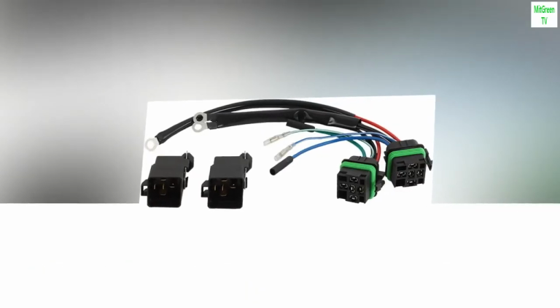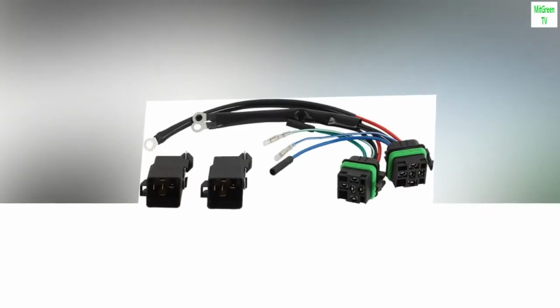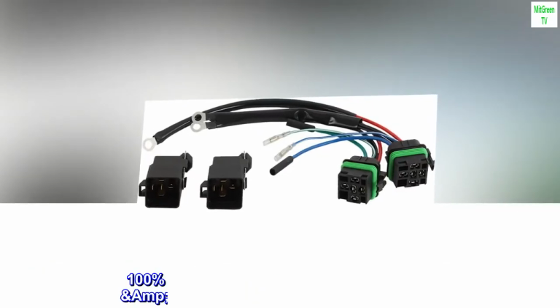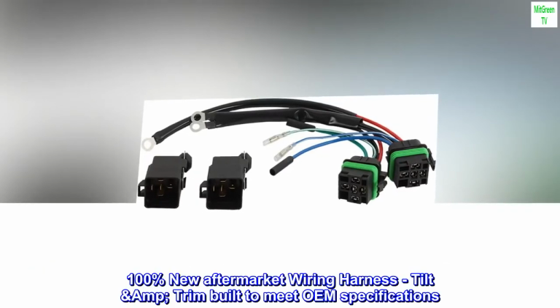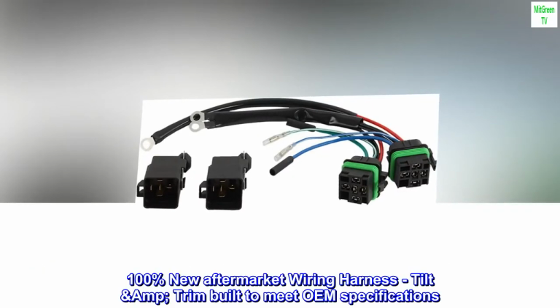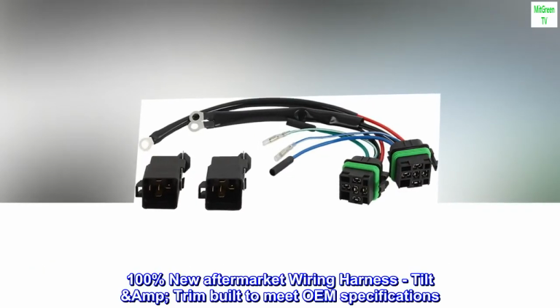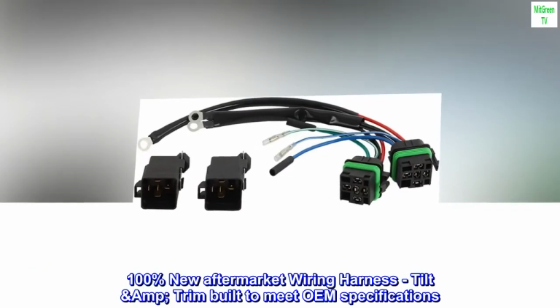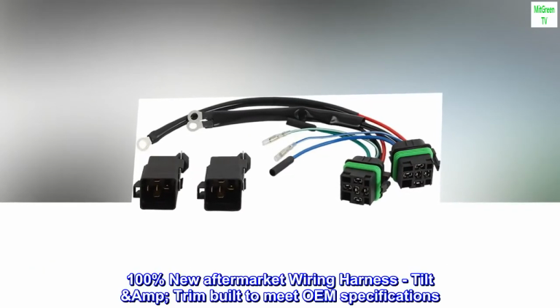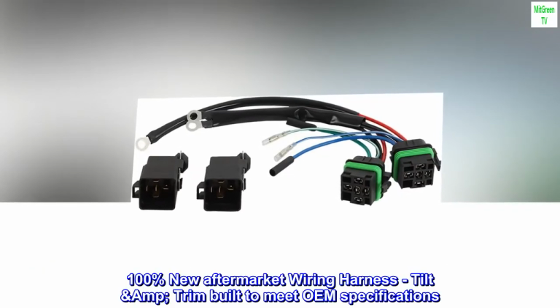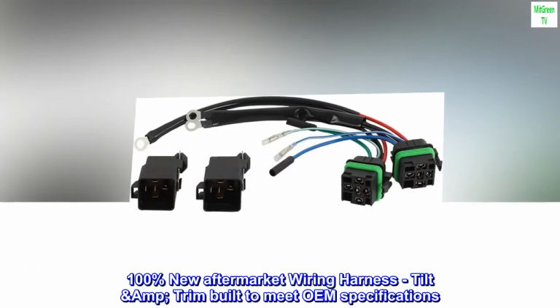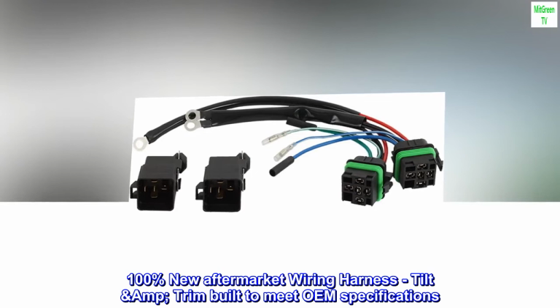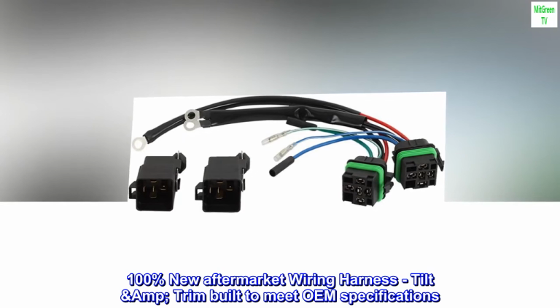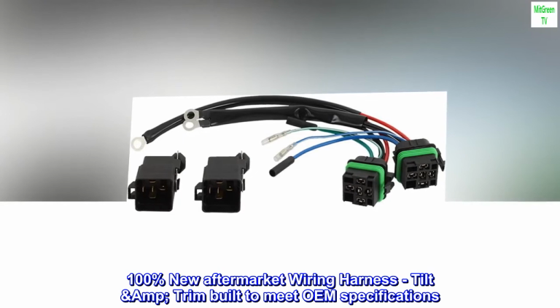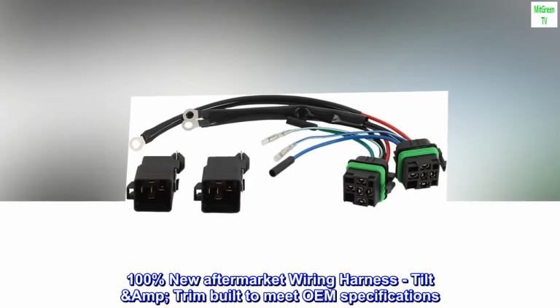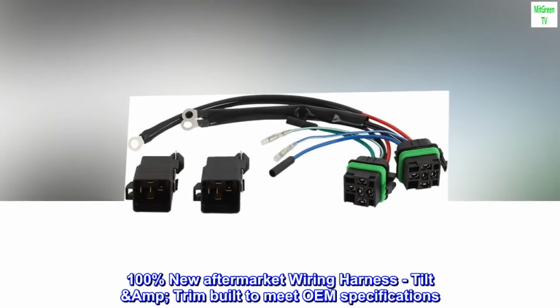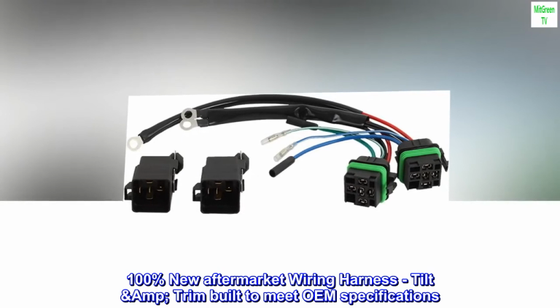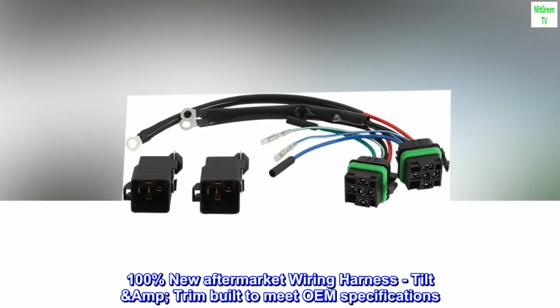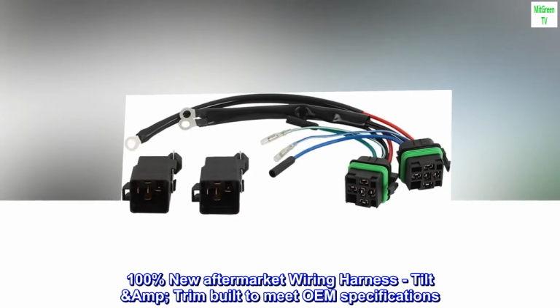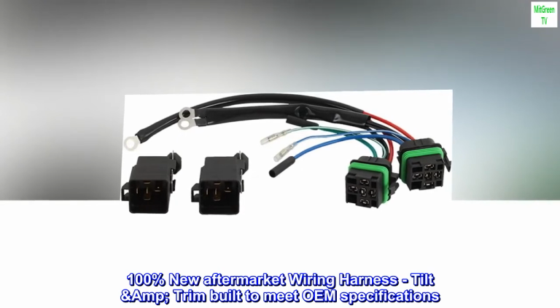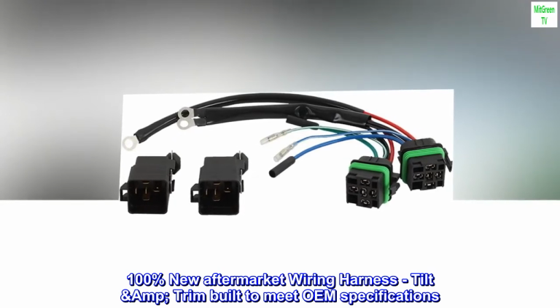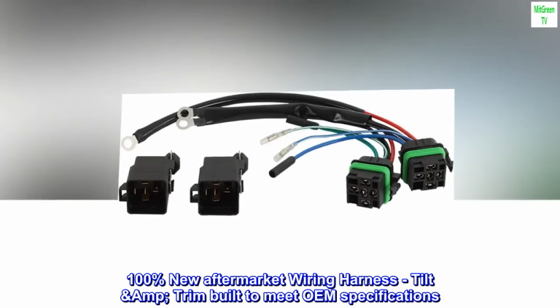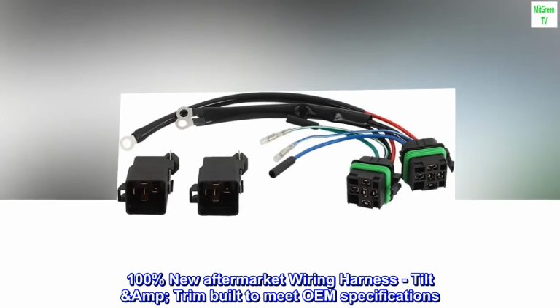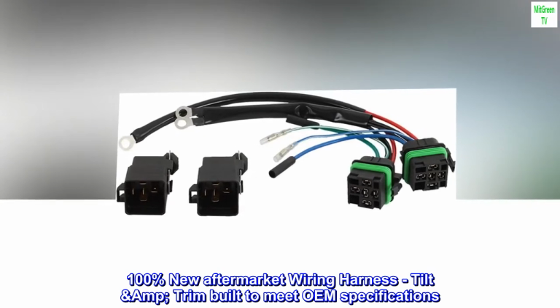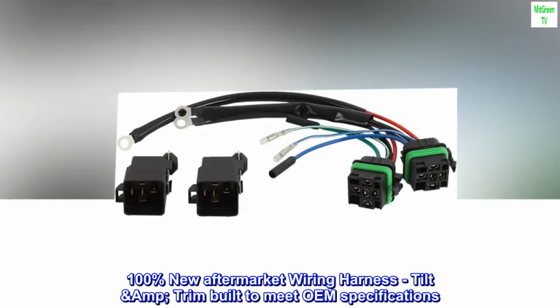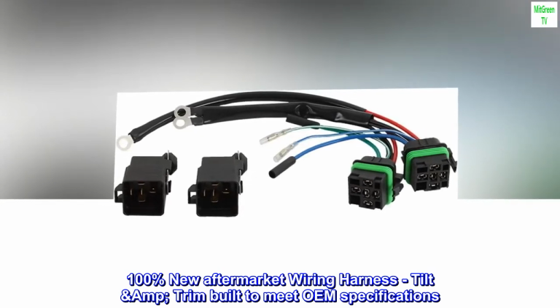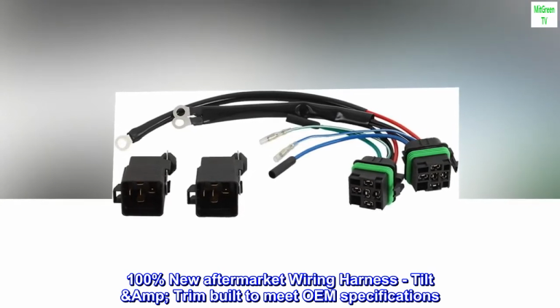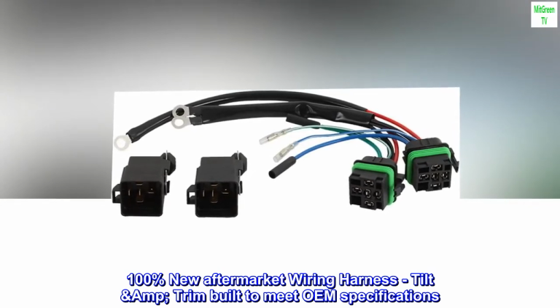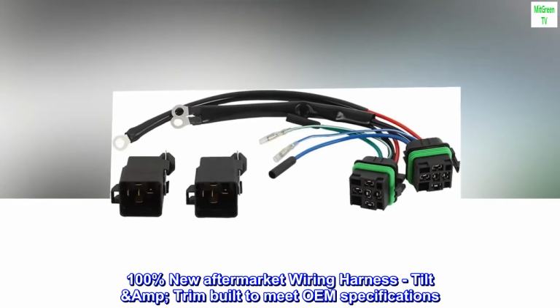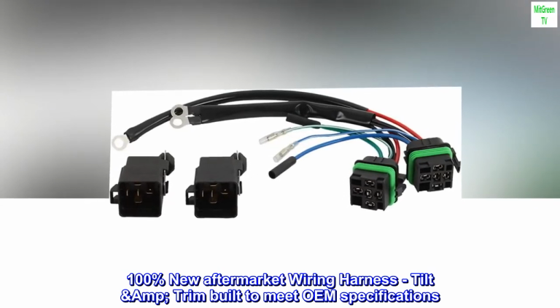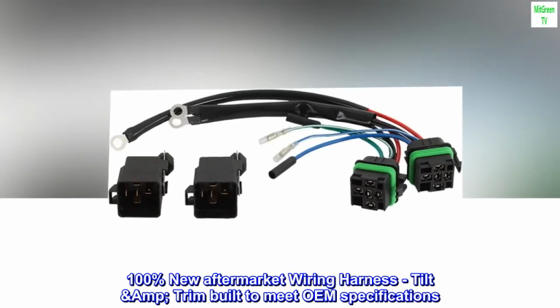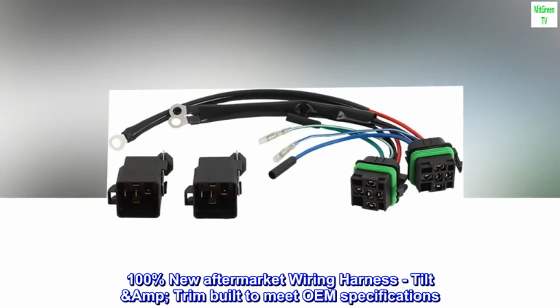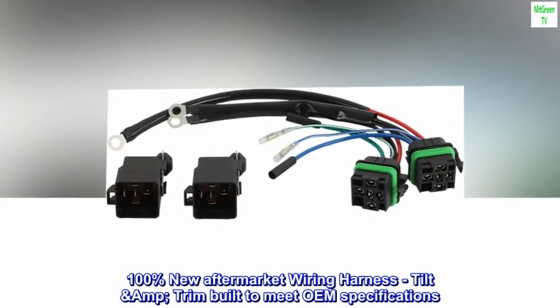100% new aftermarket wiring harness, tilt and trim, built to meet OEM specifications.